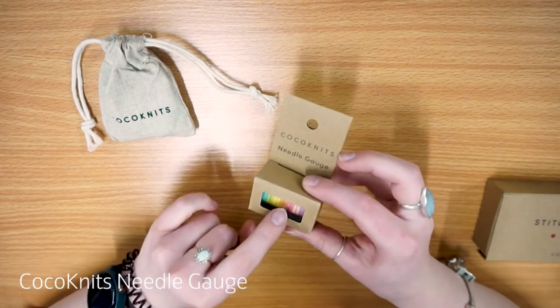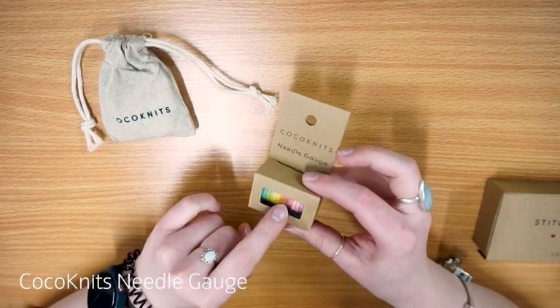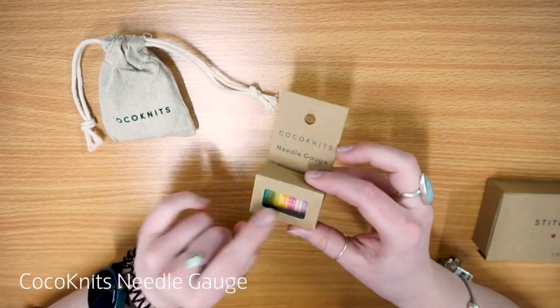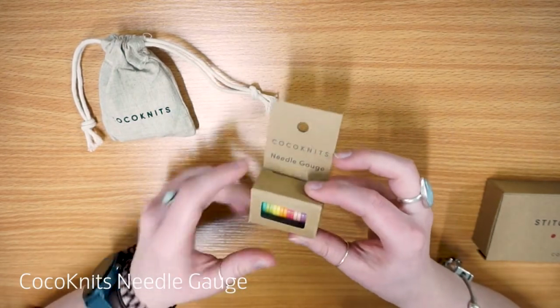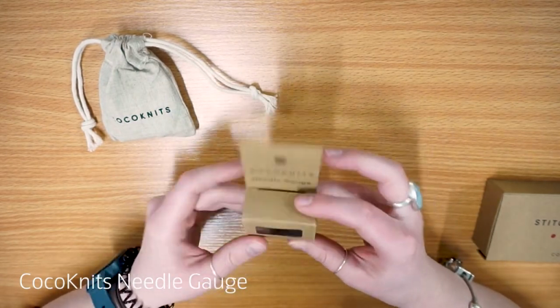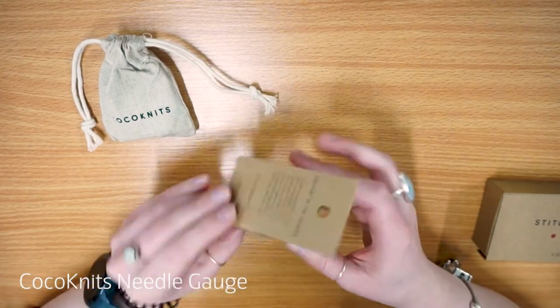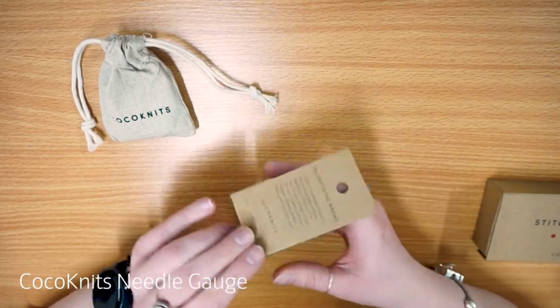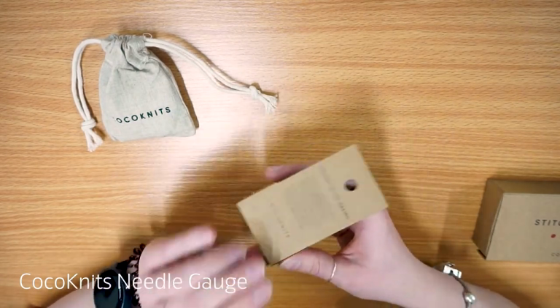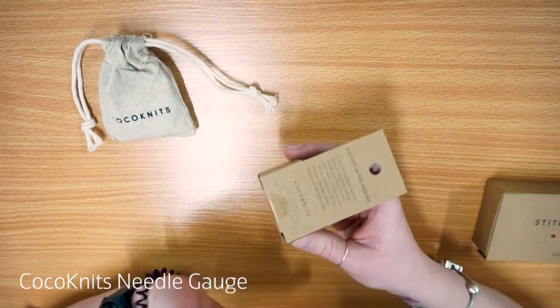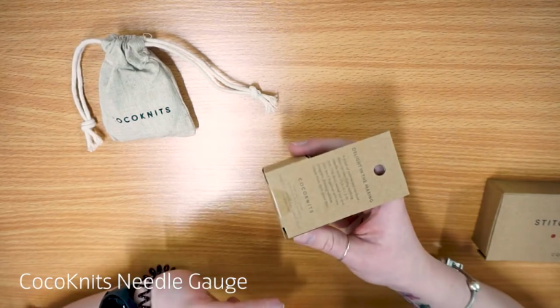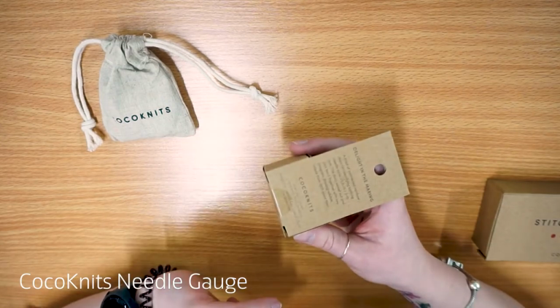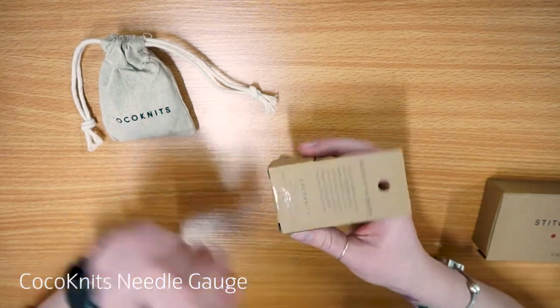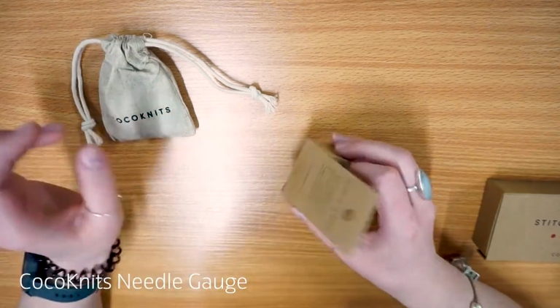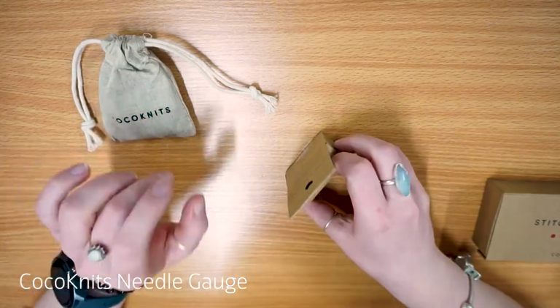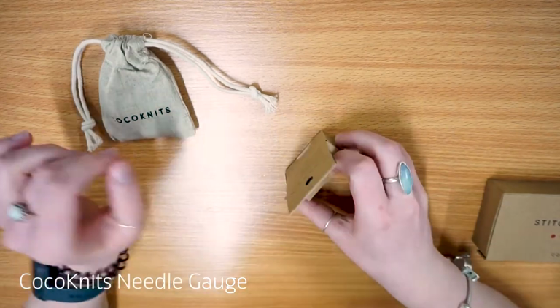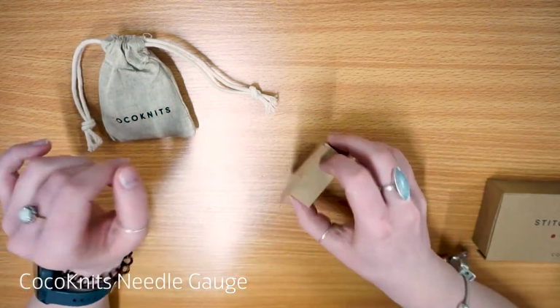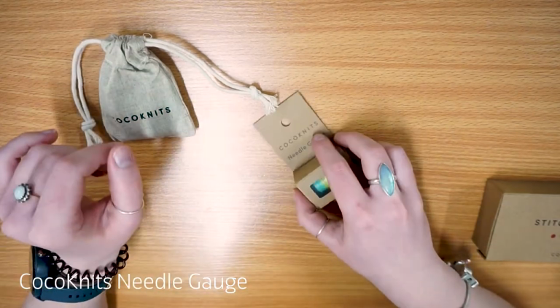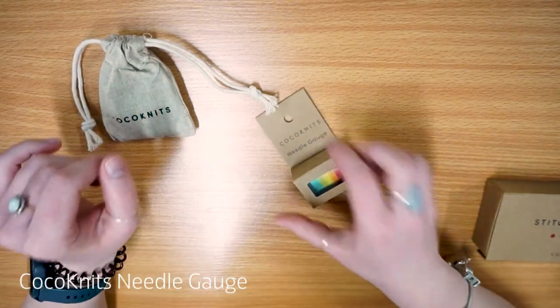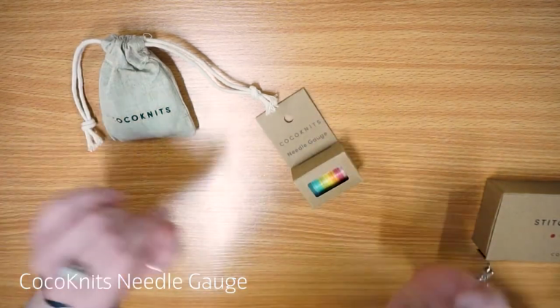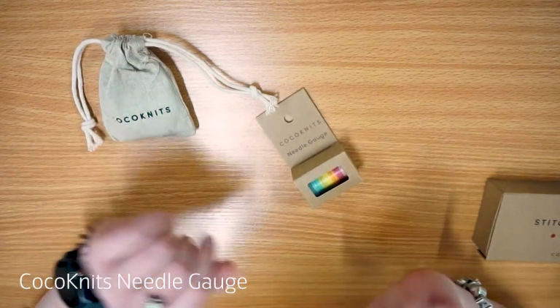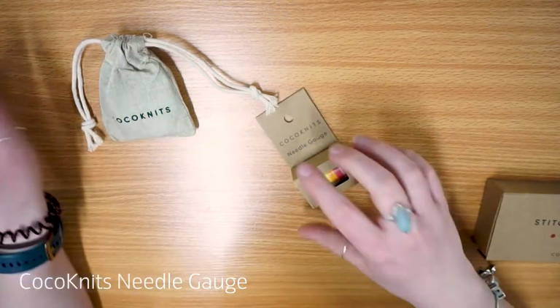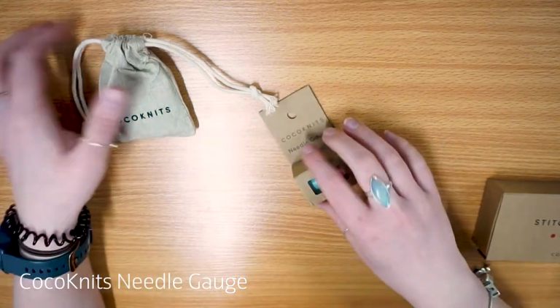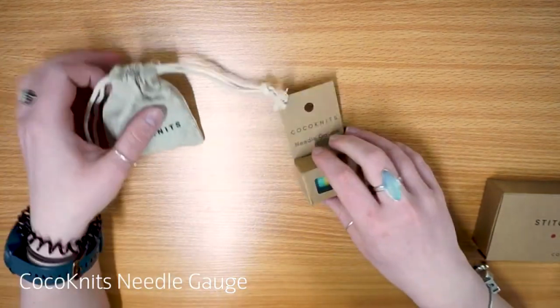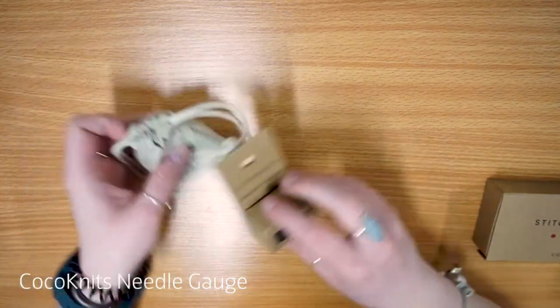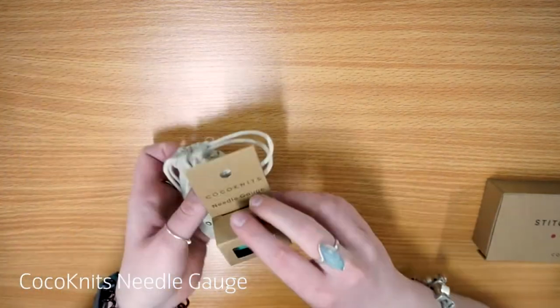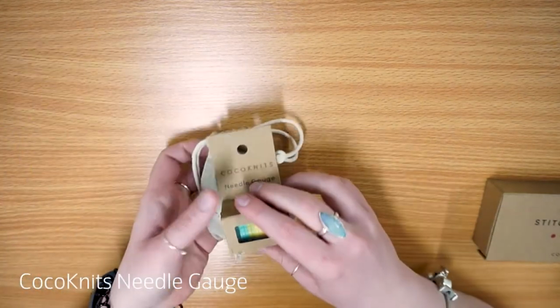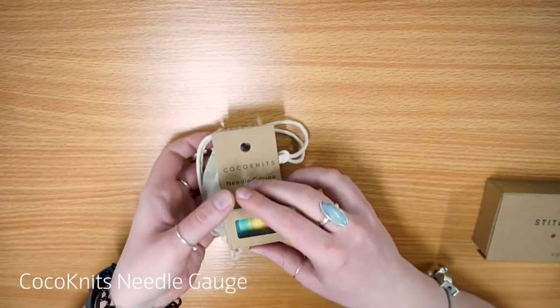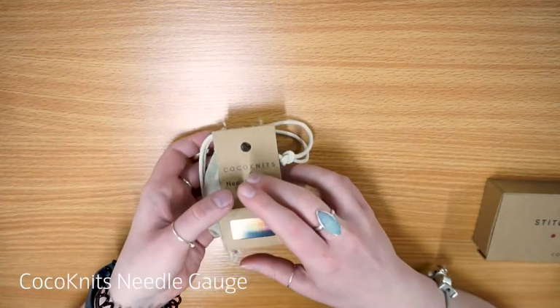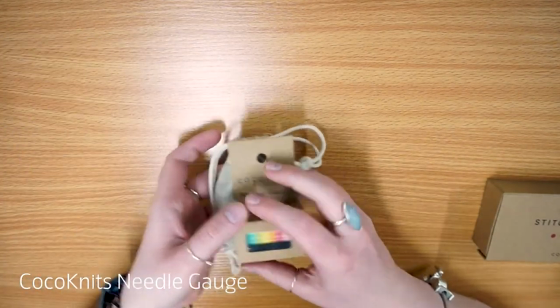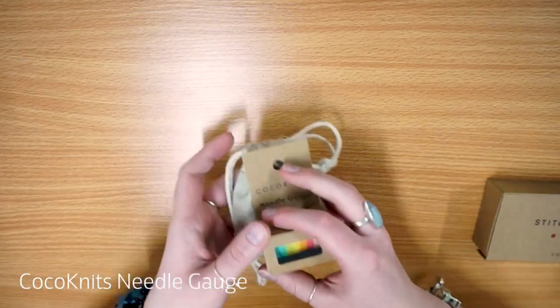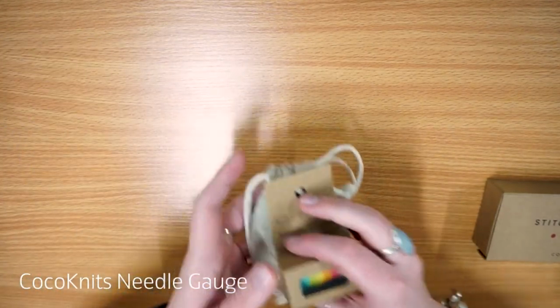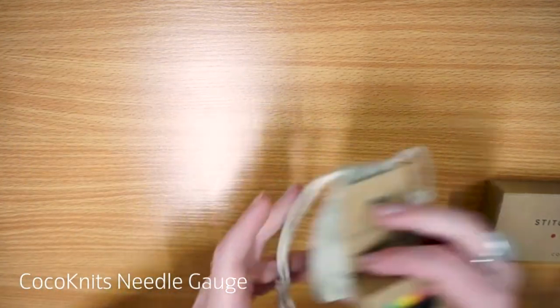It comes in a little cardboard box with a small clear window. Those are kind of my top two products.